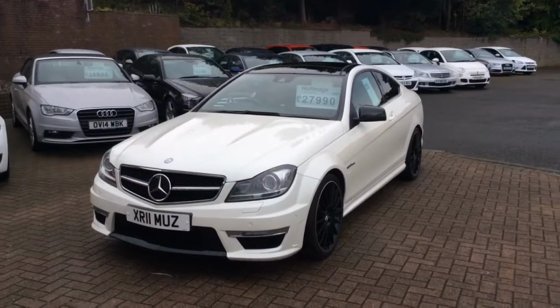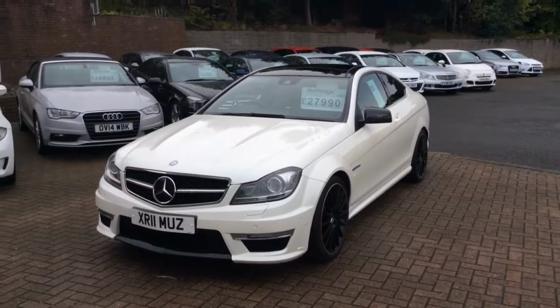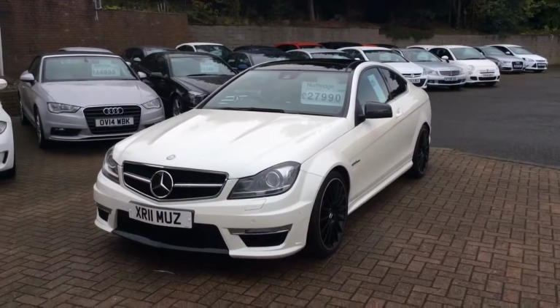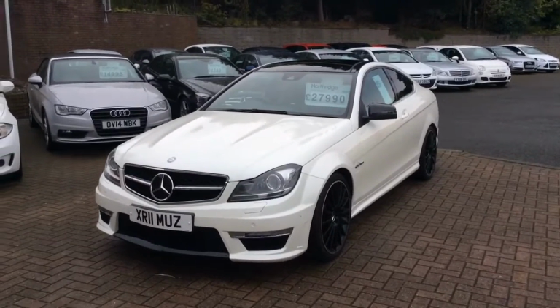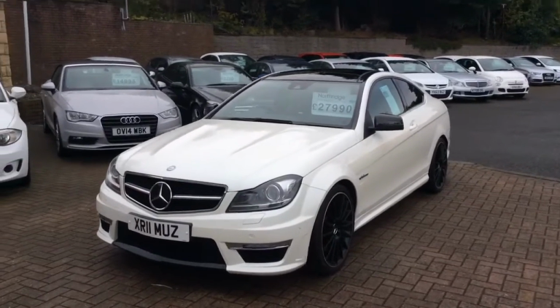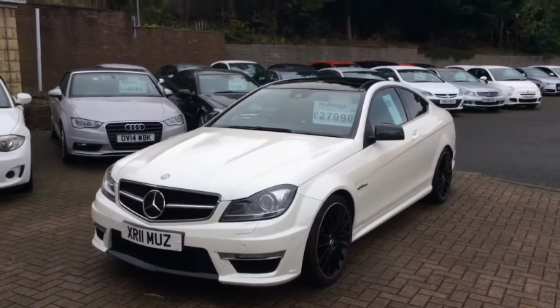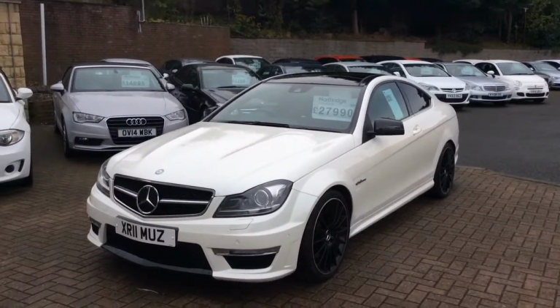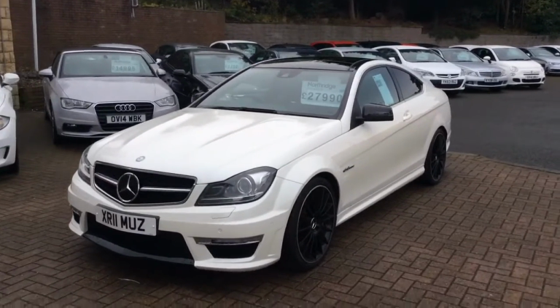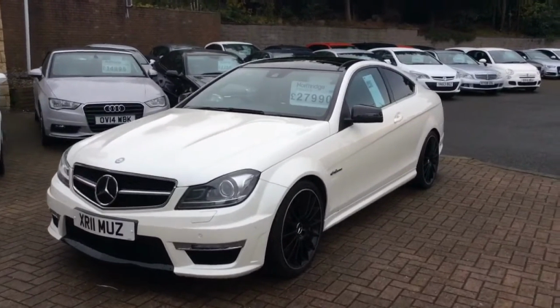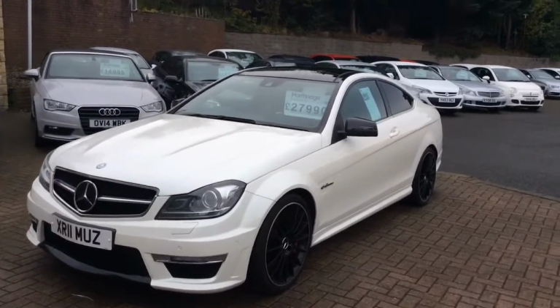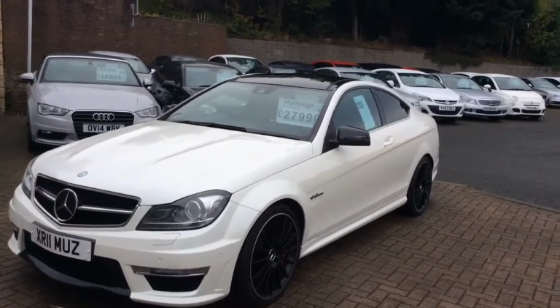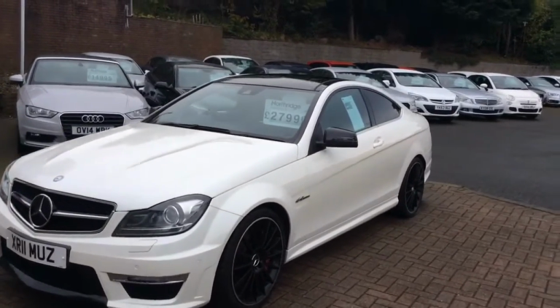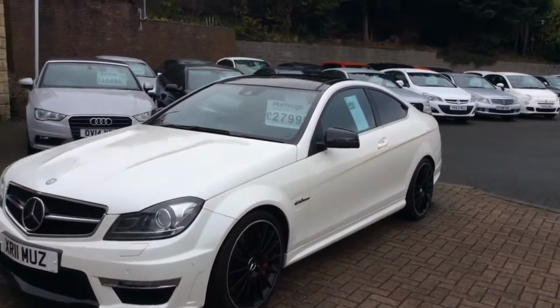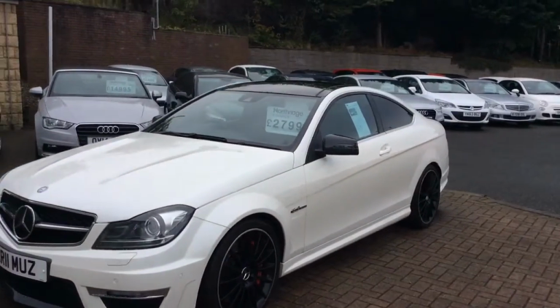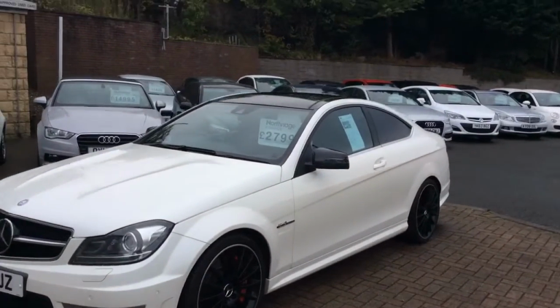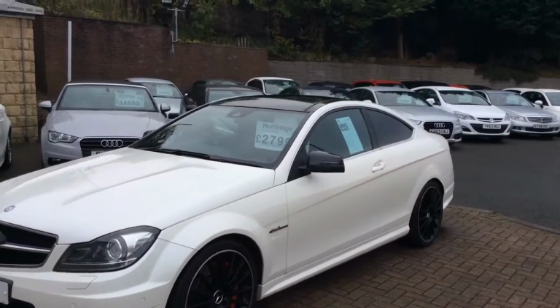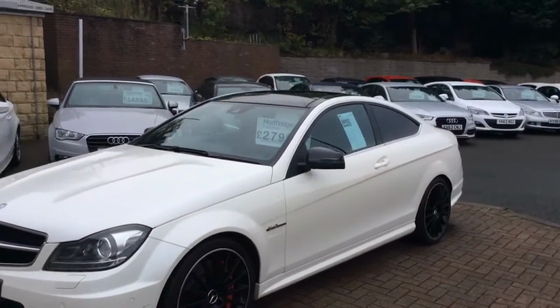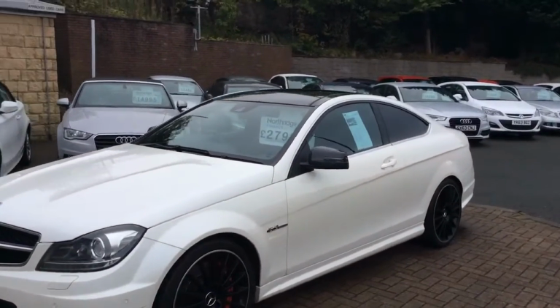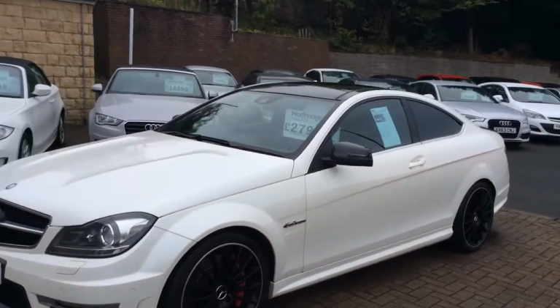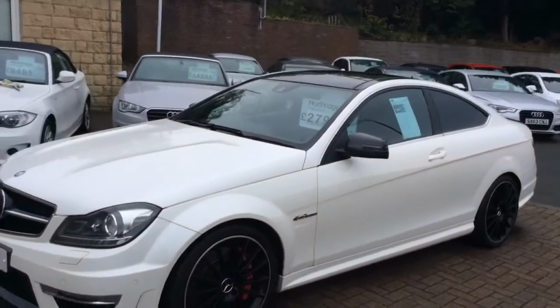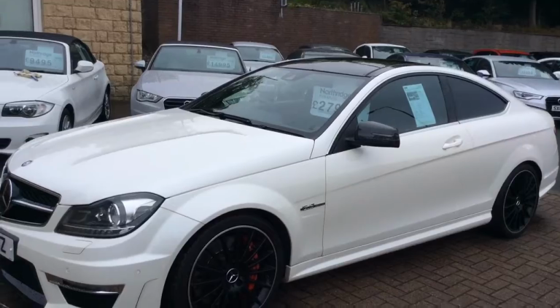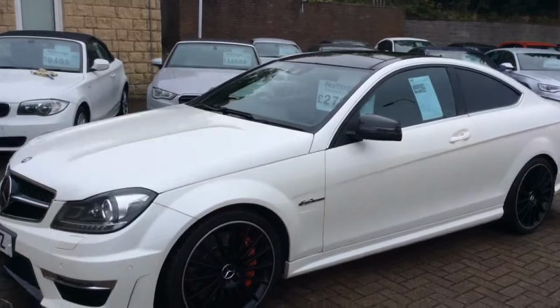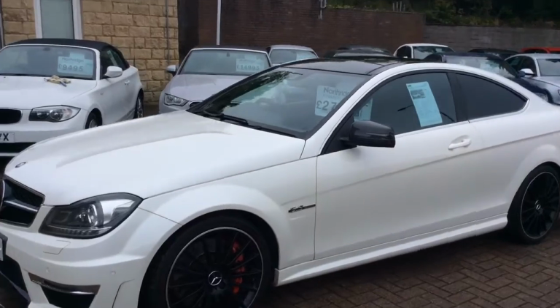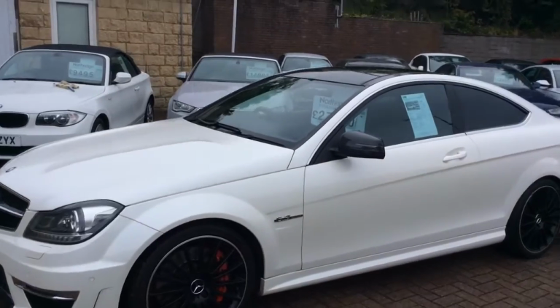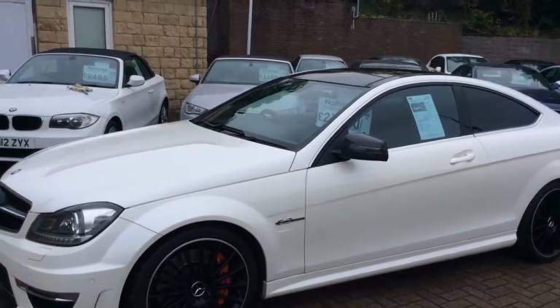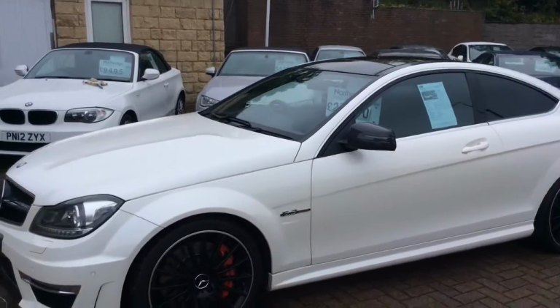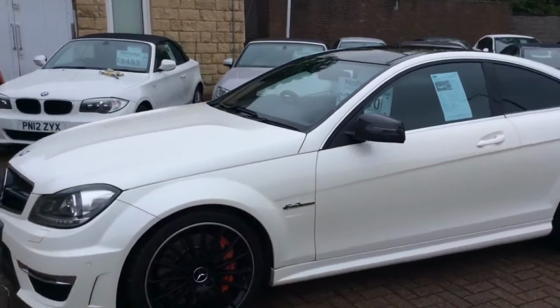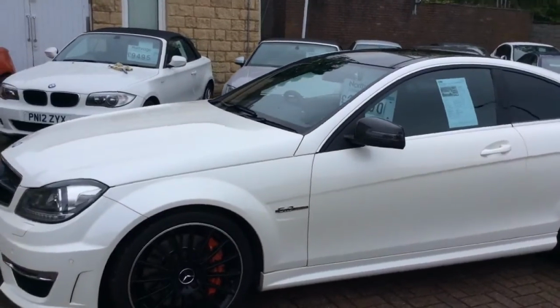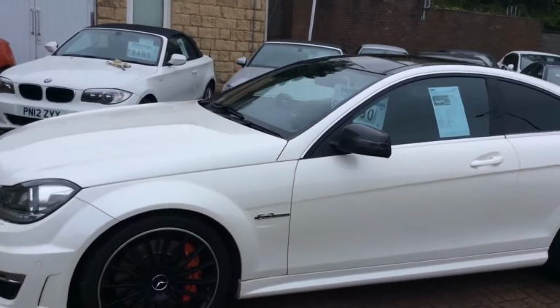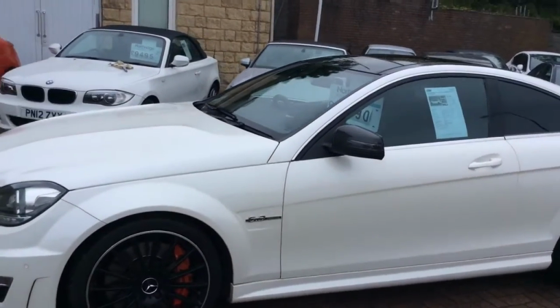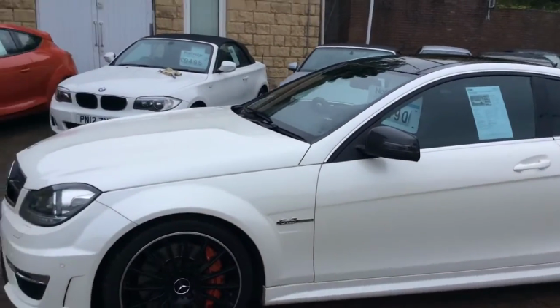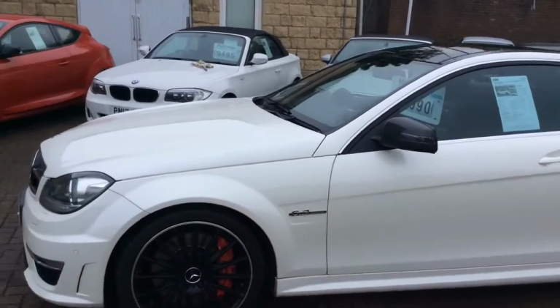Morning Adam, it's Matt at Clark Motor Choice. Just going to do a couple of videos for you, so we're going to have a good walk around the car.